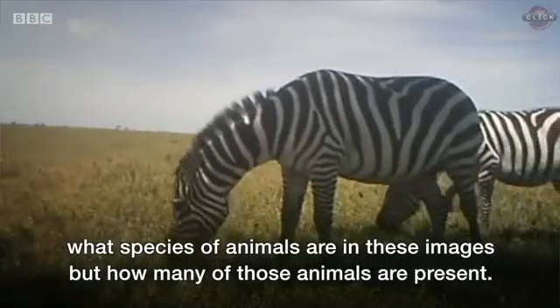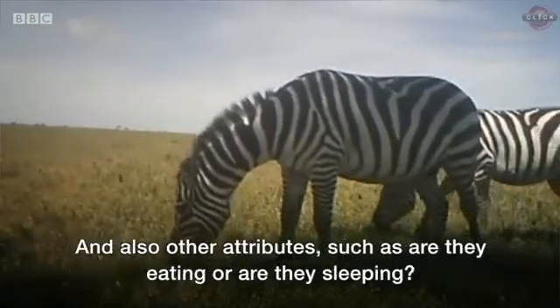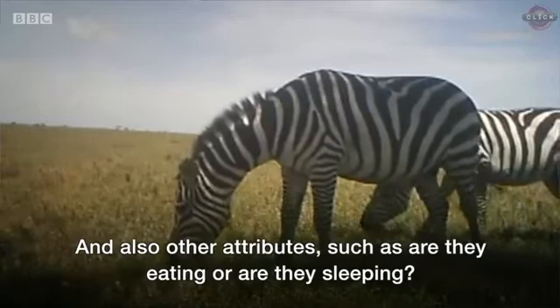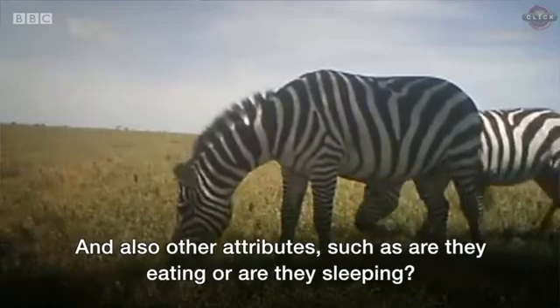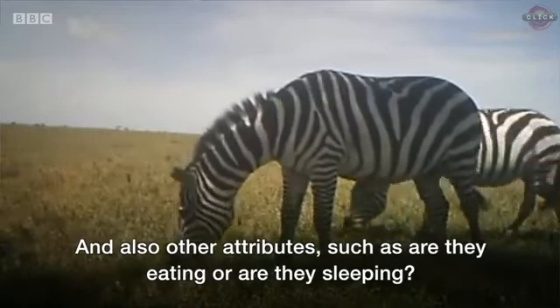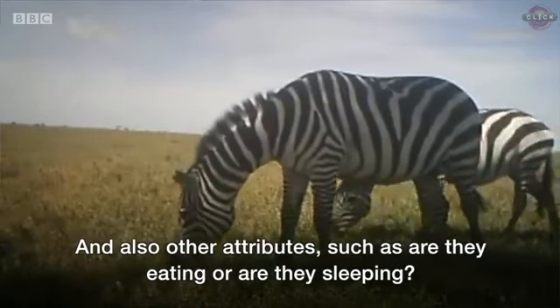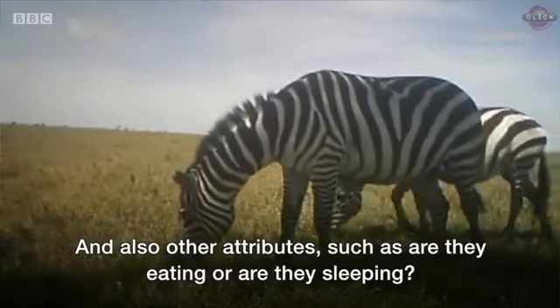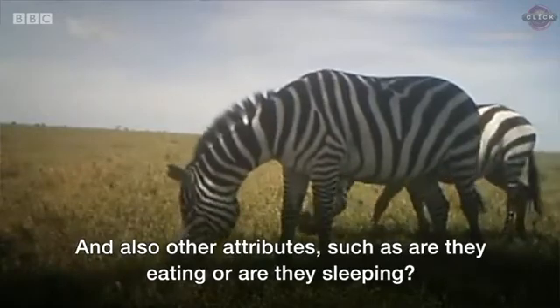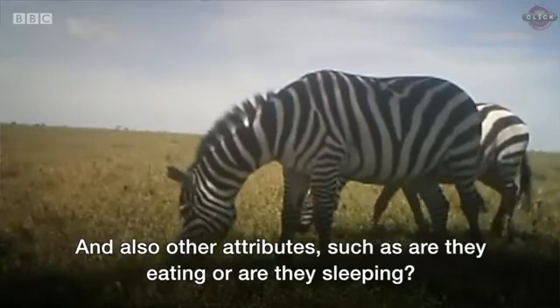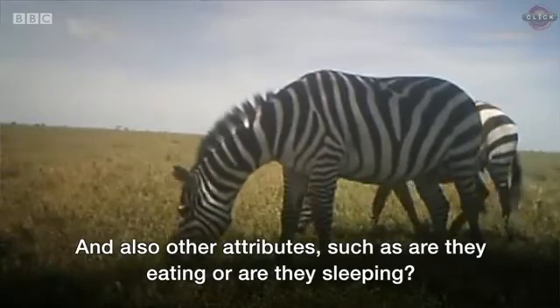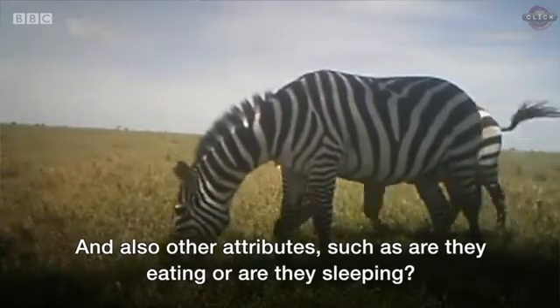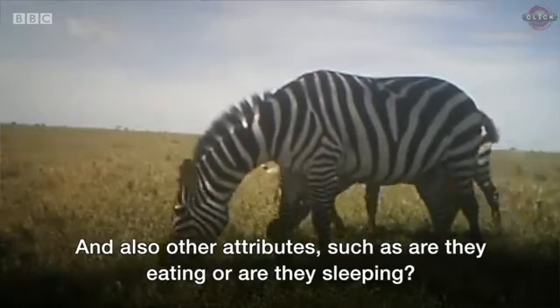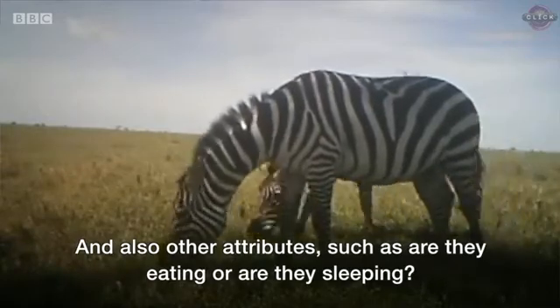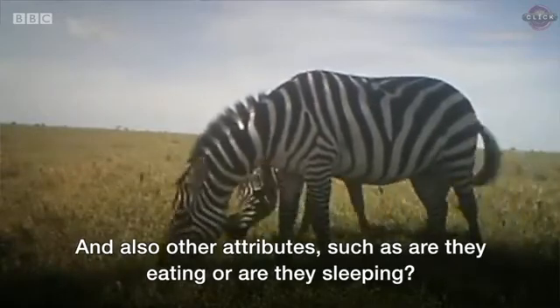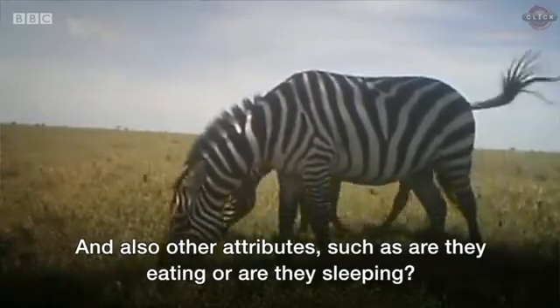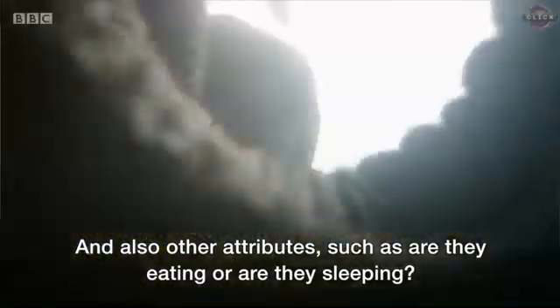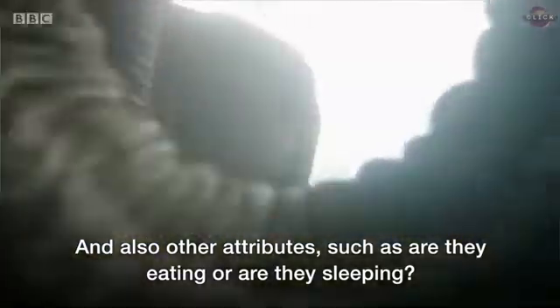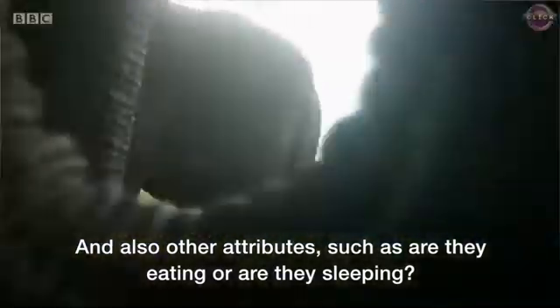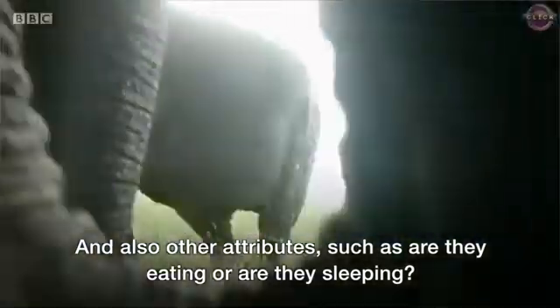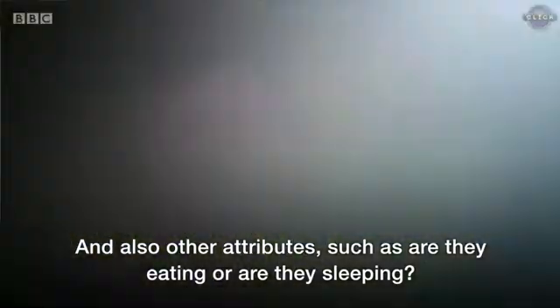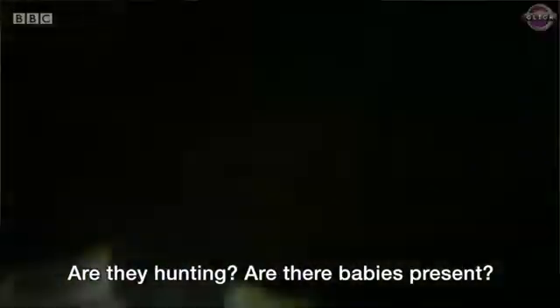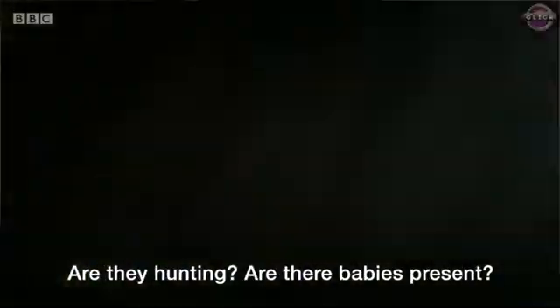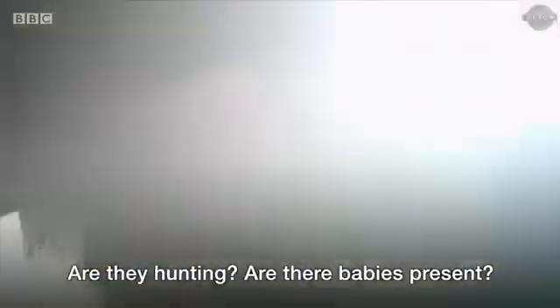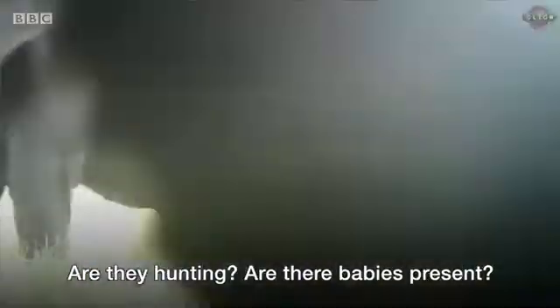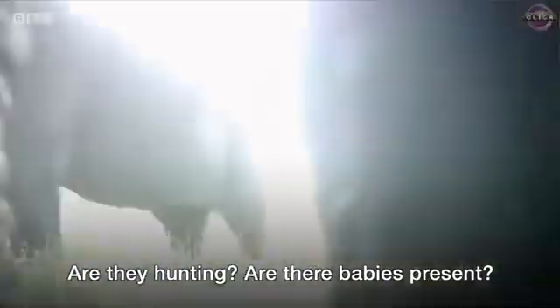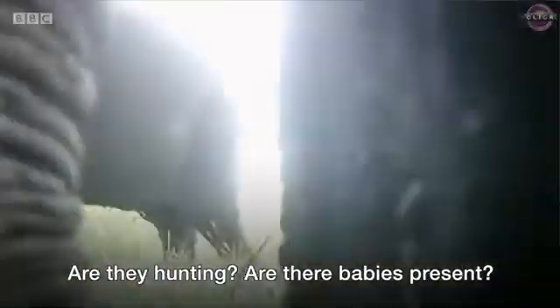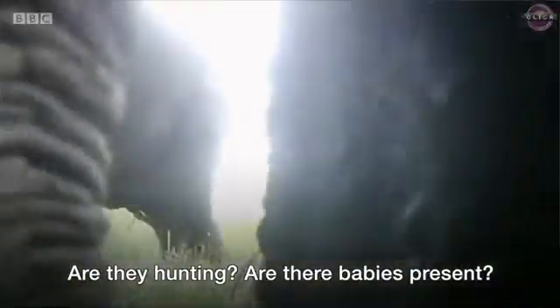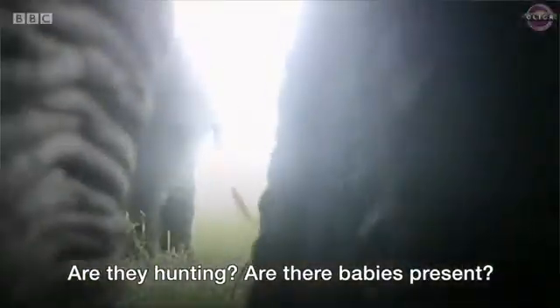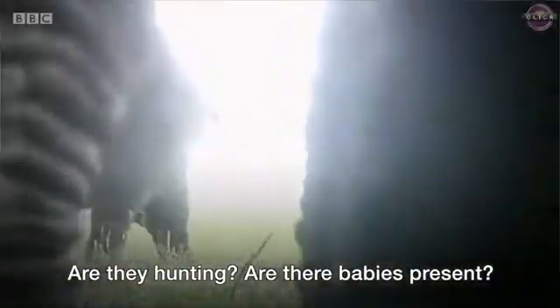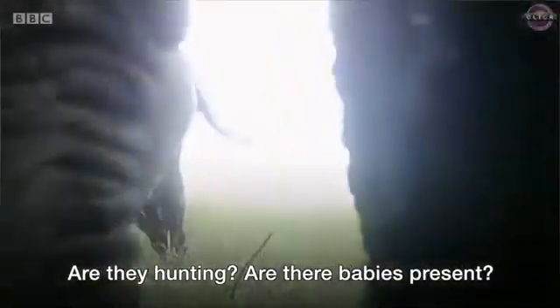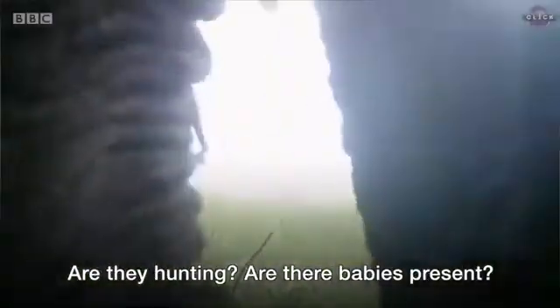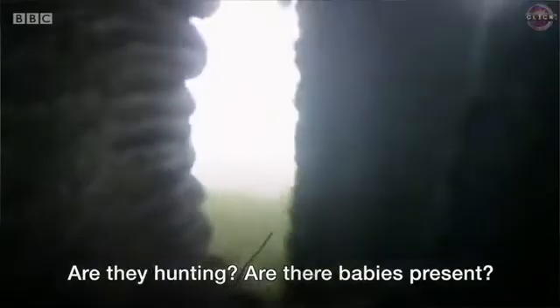And also other attributes, such as are they eating or are they sleeping or are they hunting? Are there babies present?